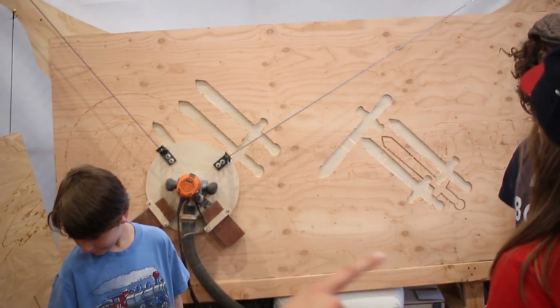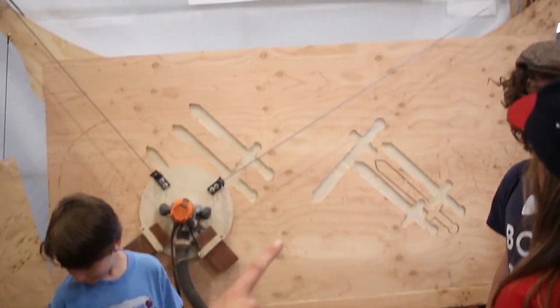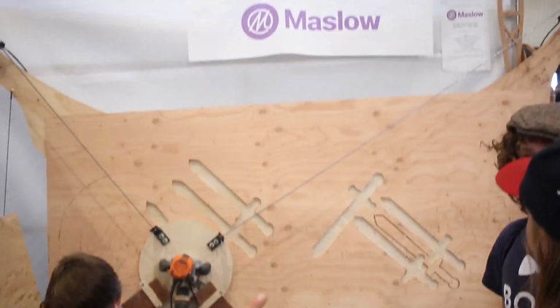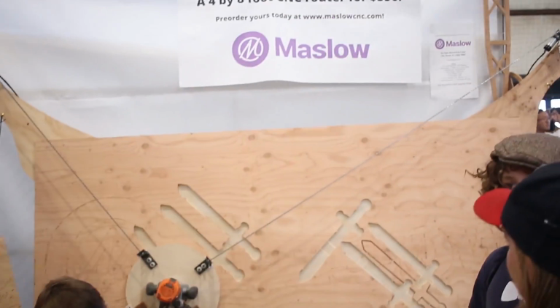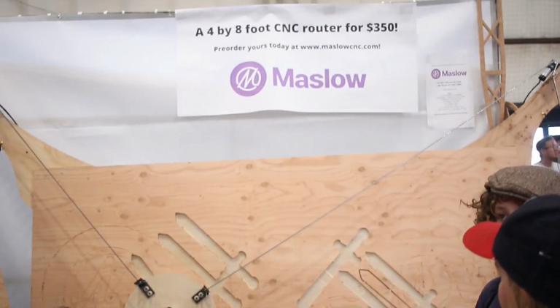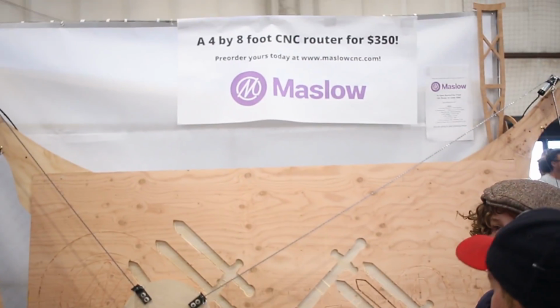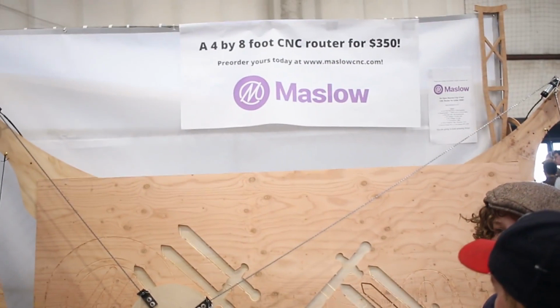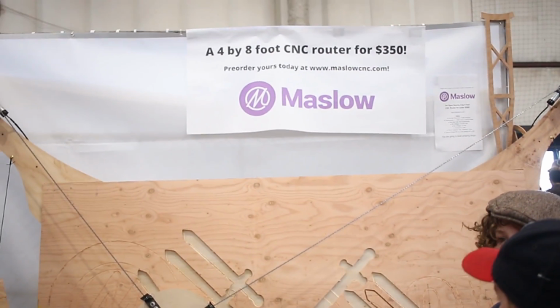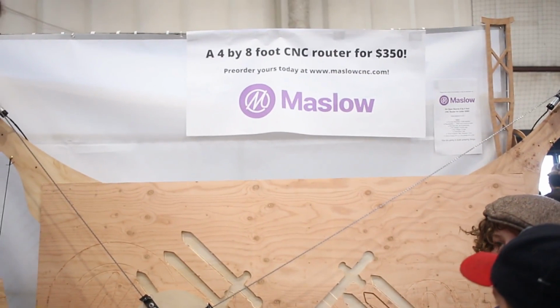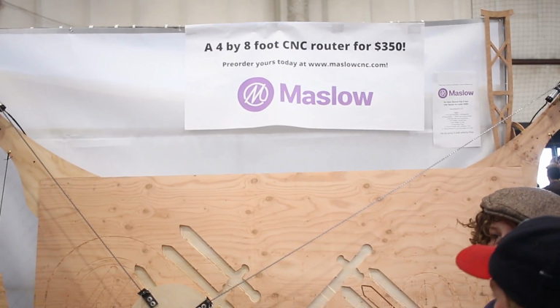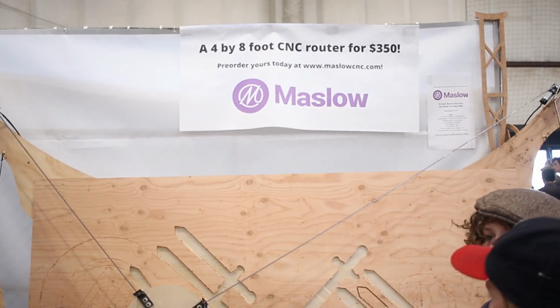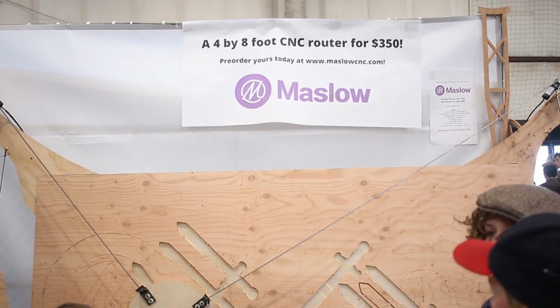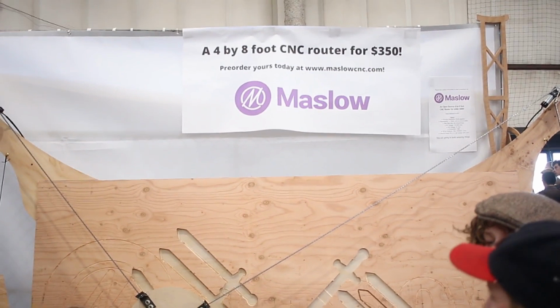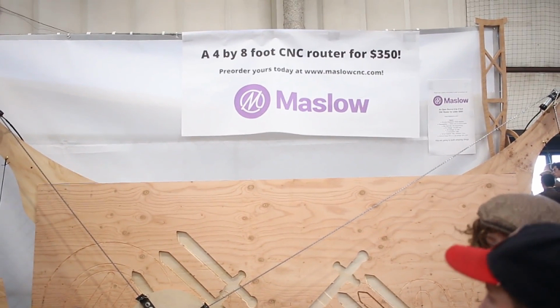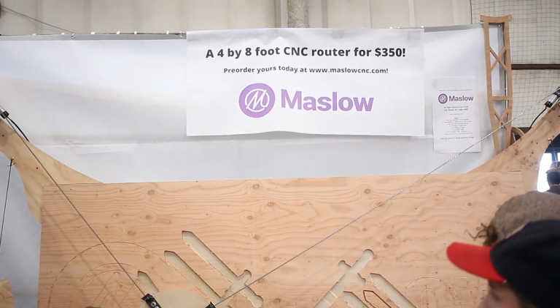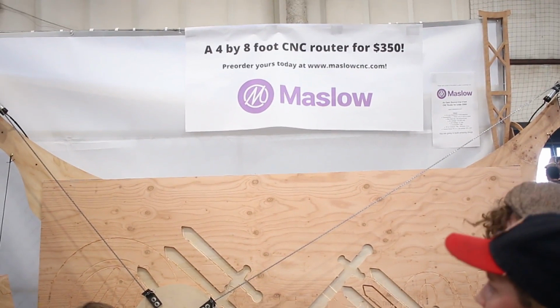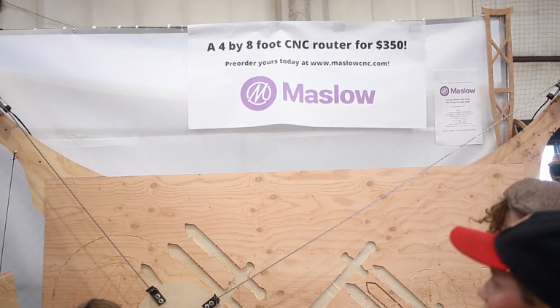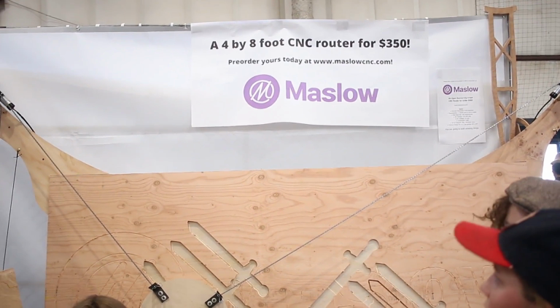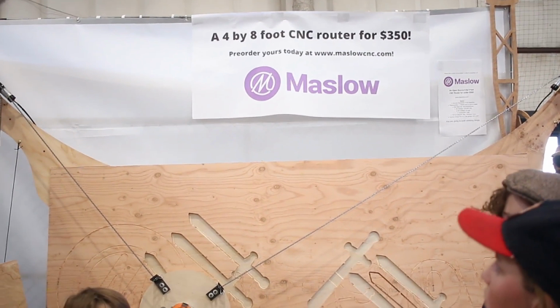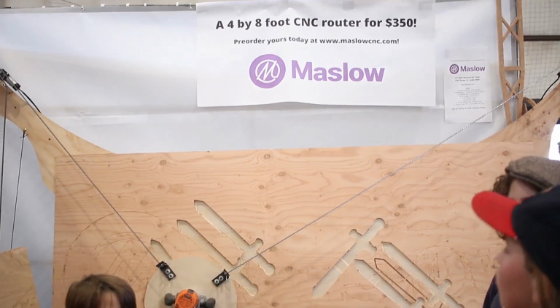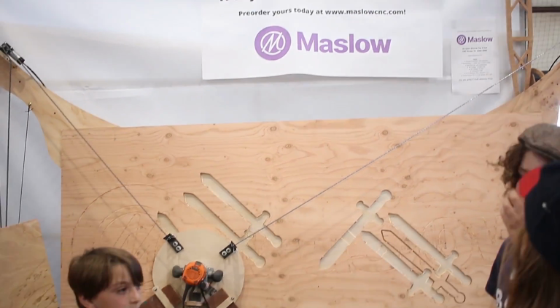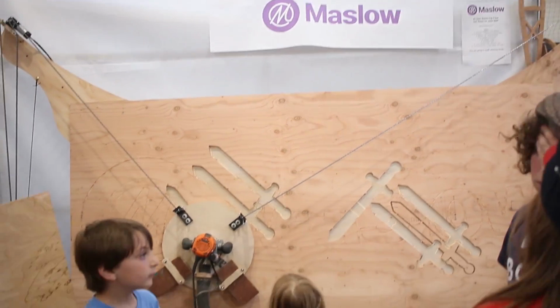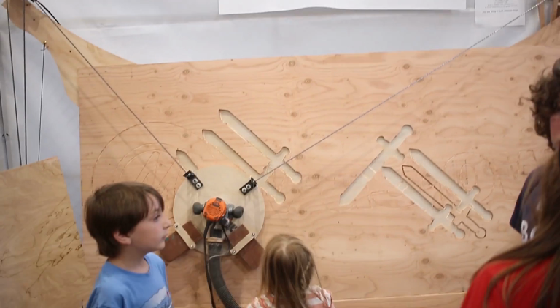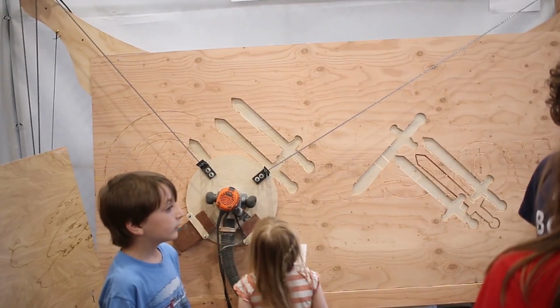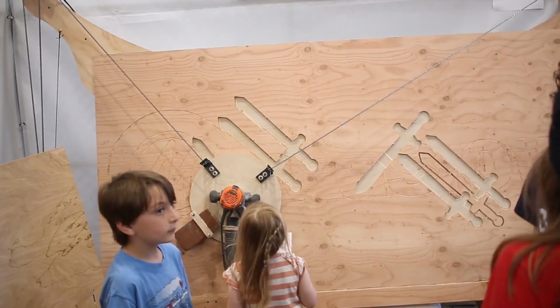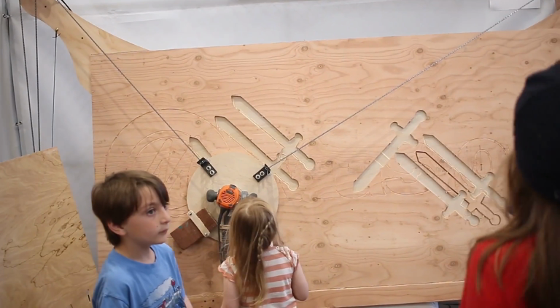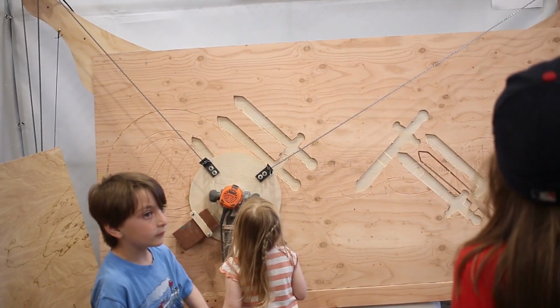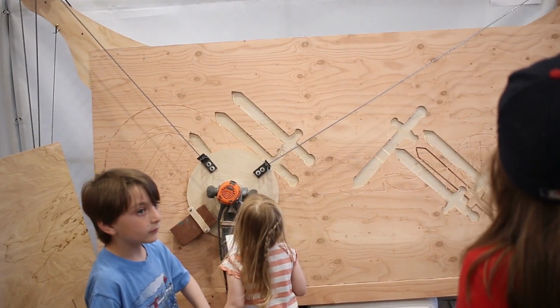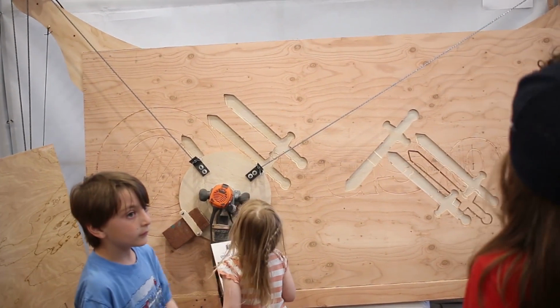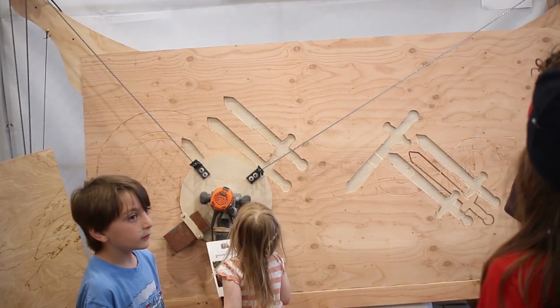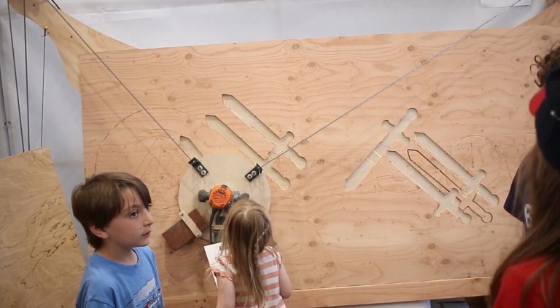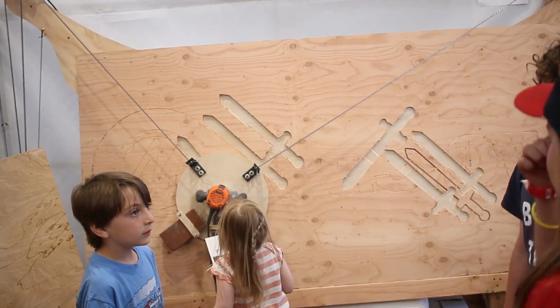By the way, this is Maslow. For only $350, you can CNC cut.